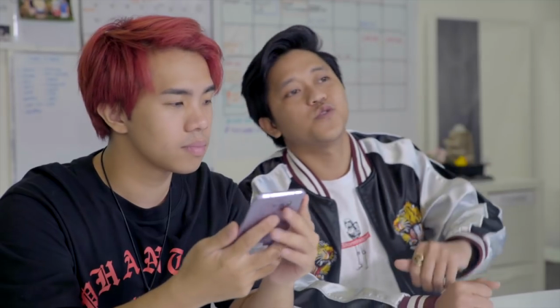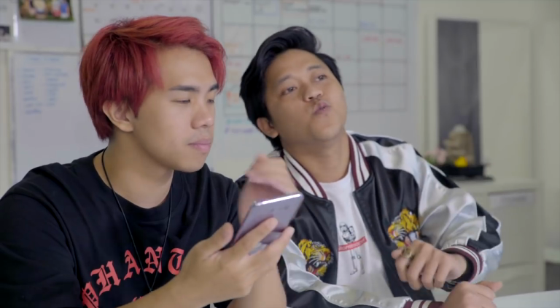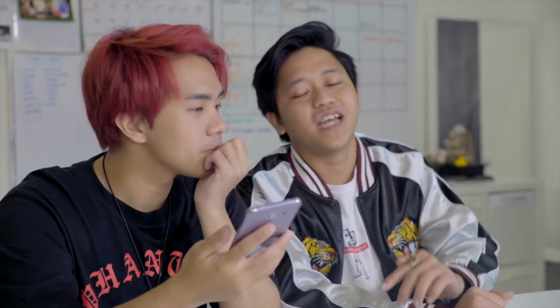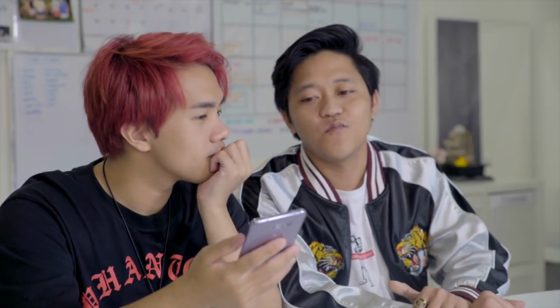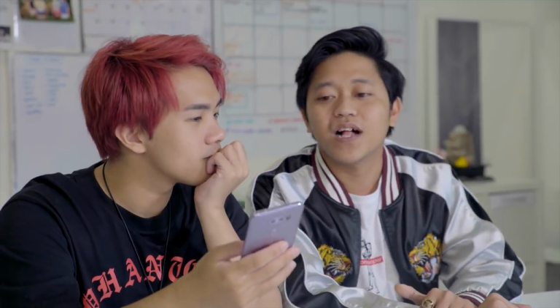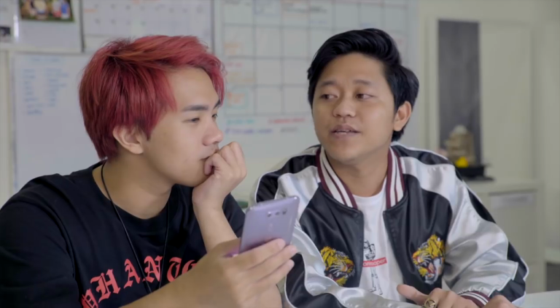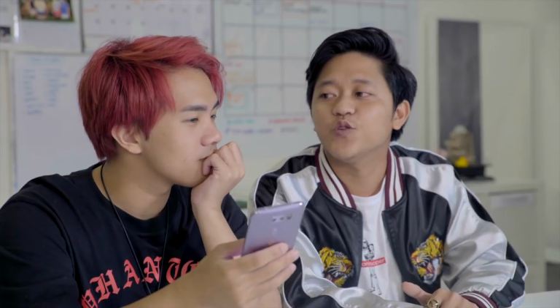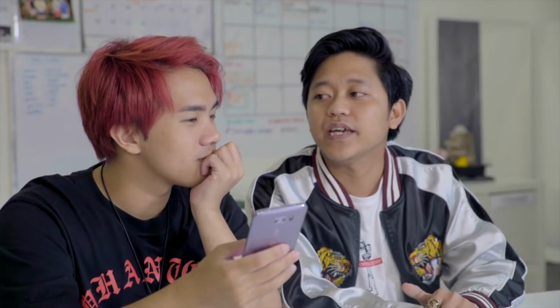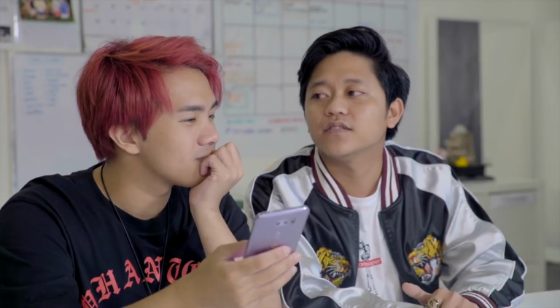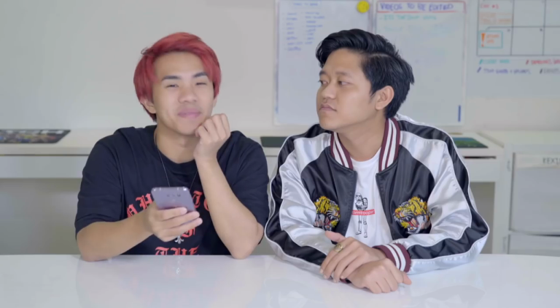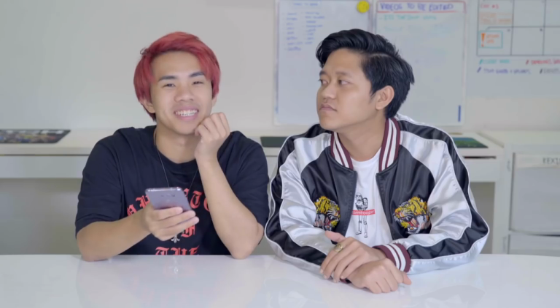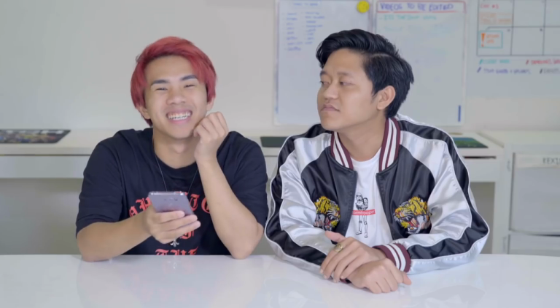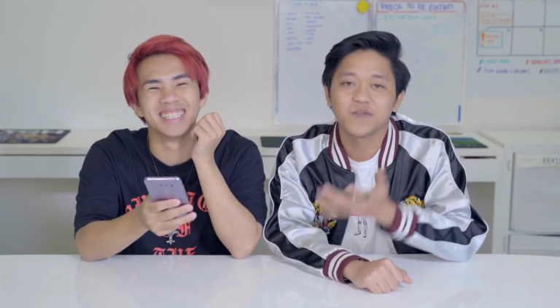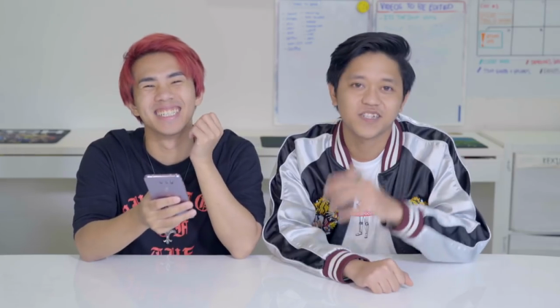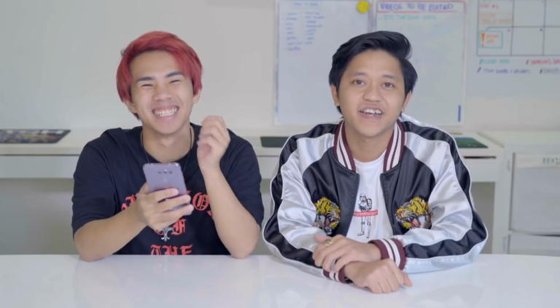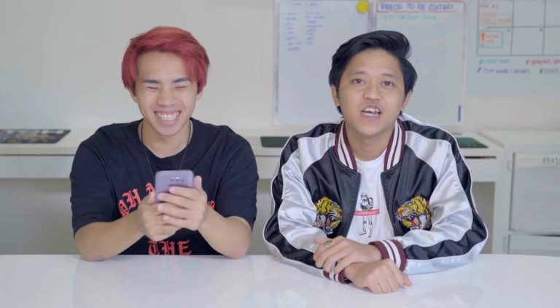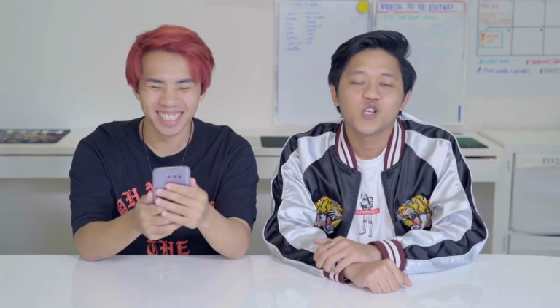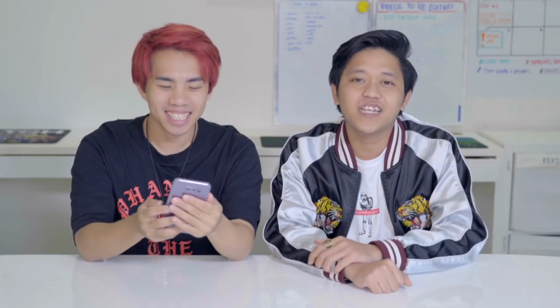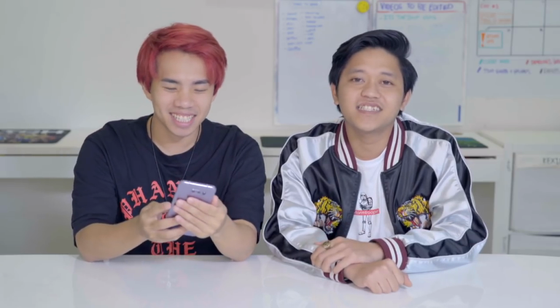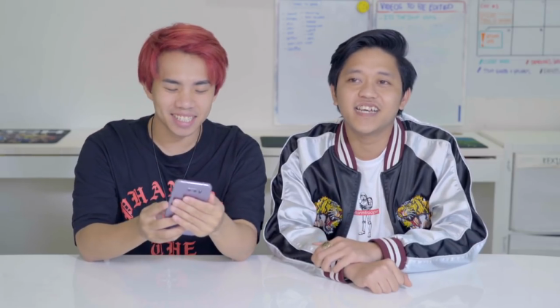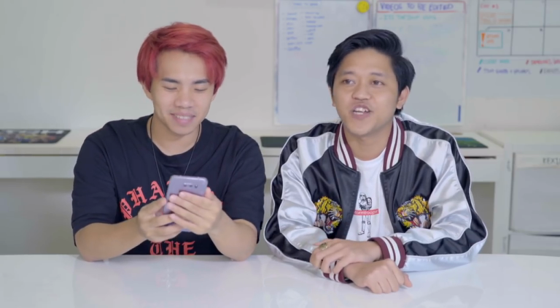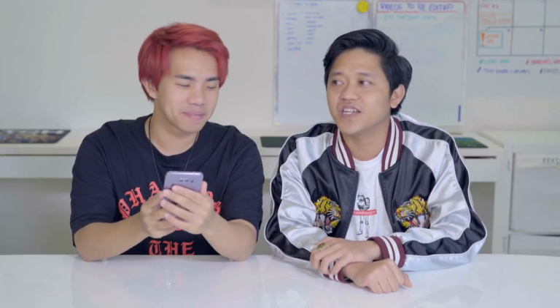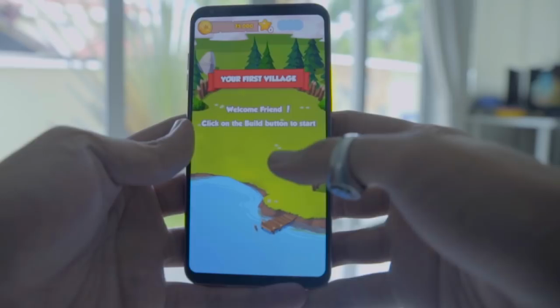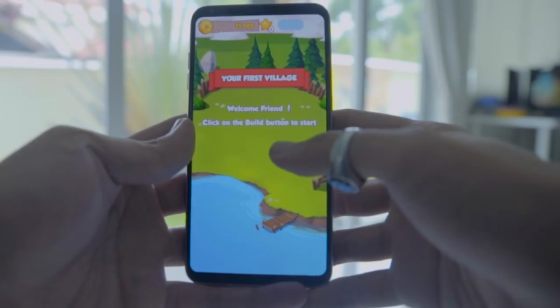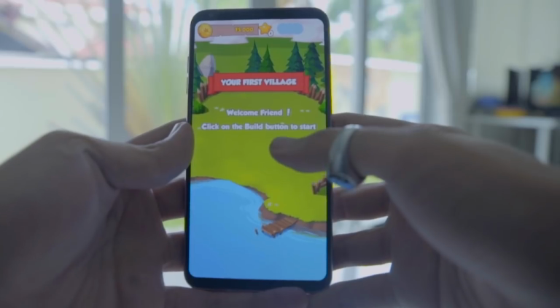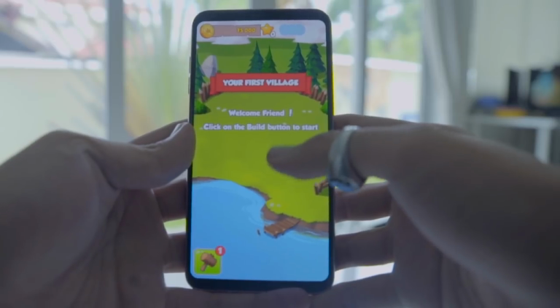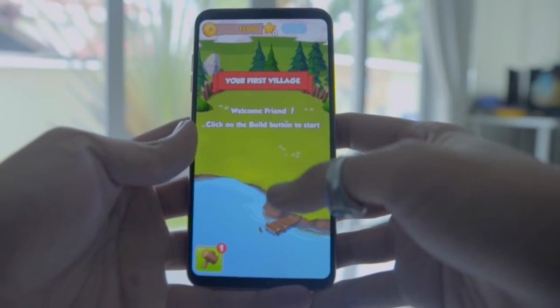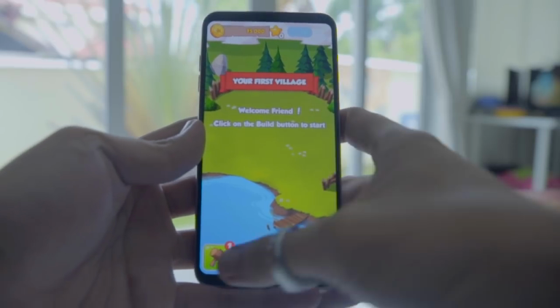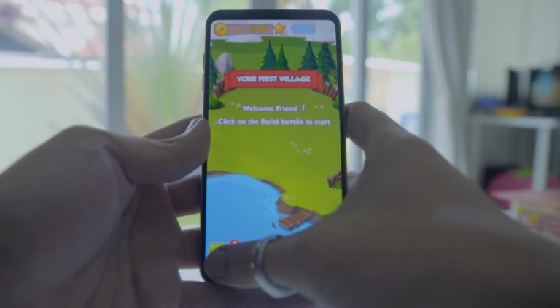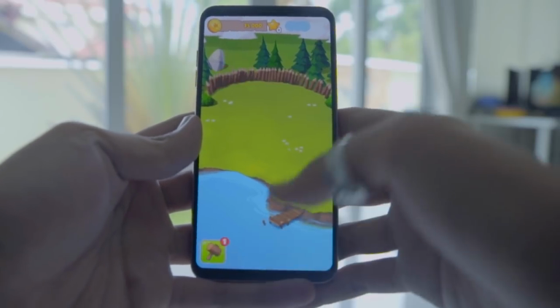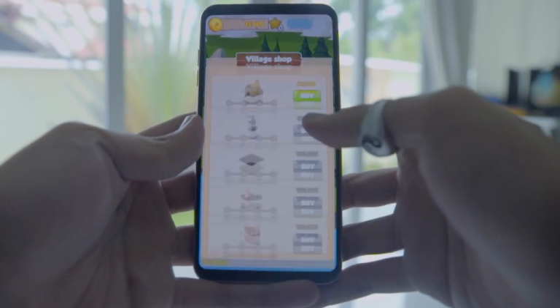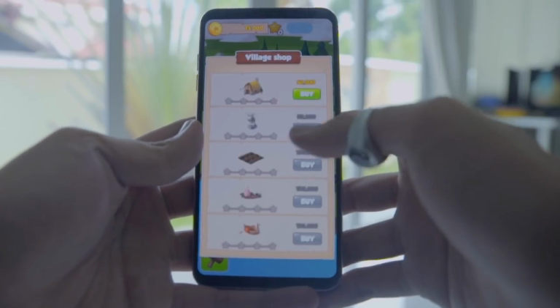So let me ask — what kind of mobile games do you play? Coin Master. Alright, so let's say you're in the middle of raiding someone and someone calls you.